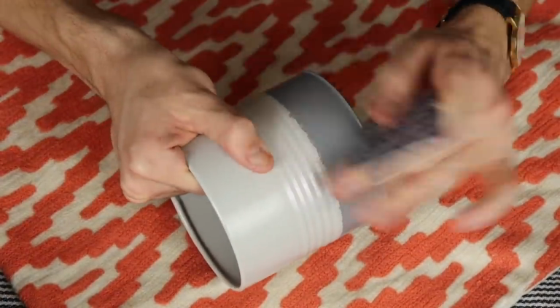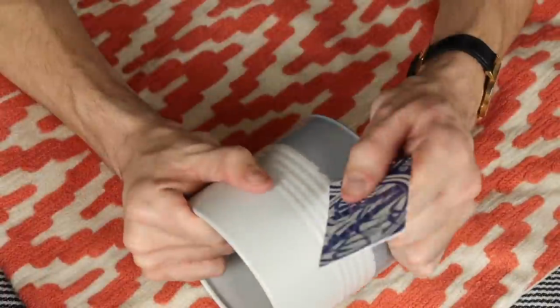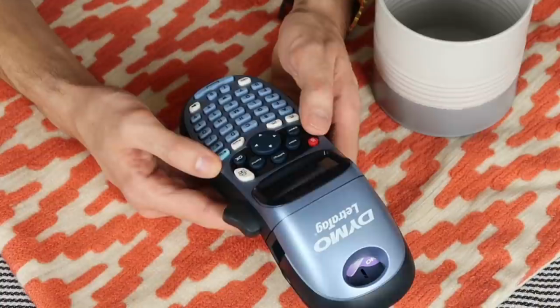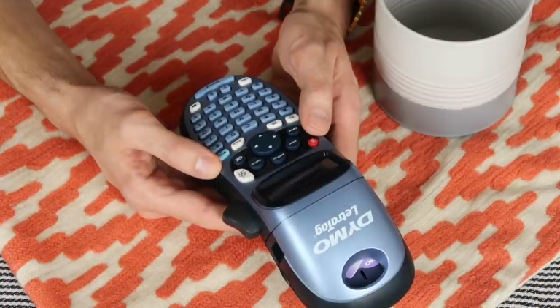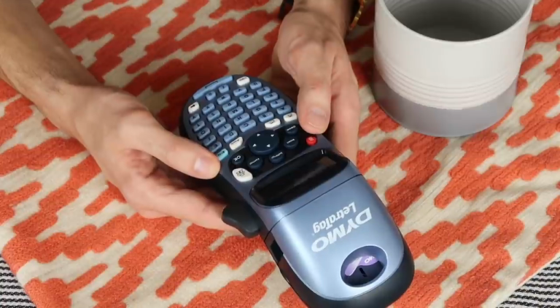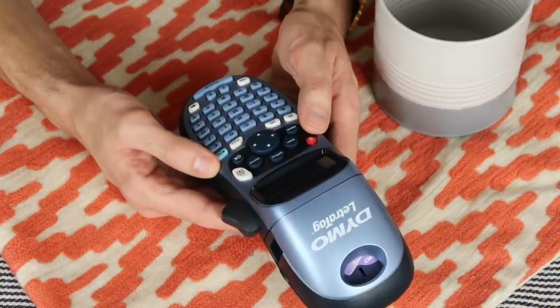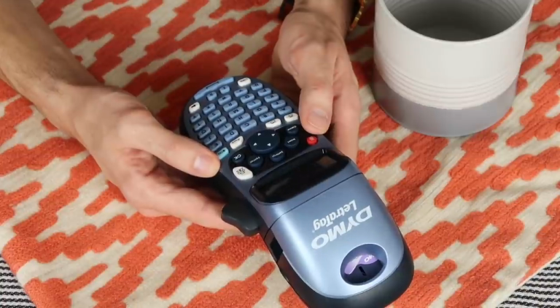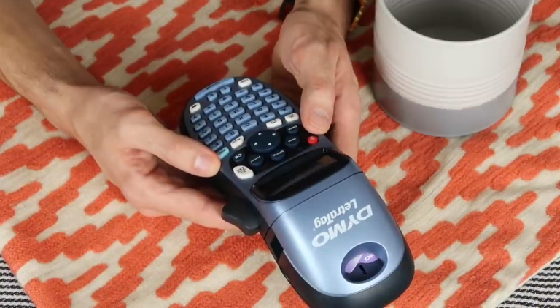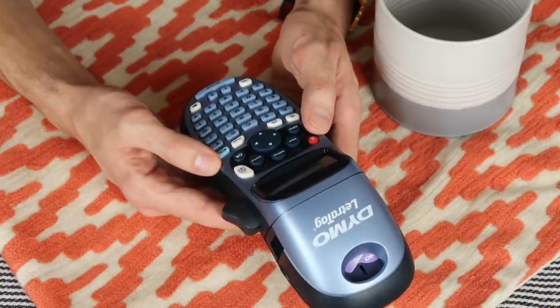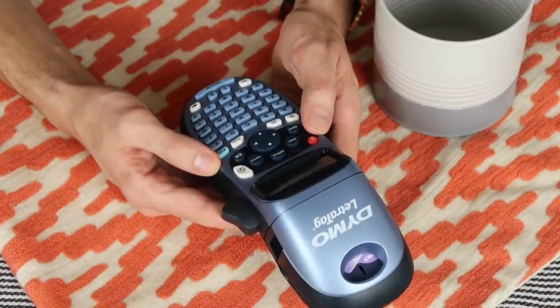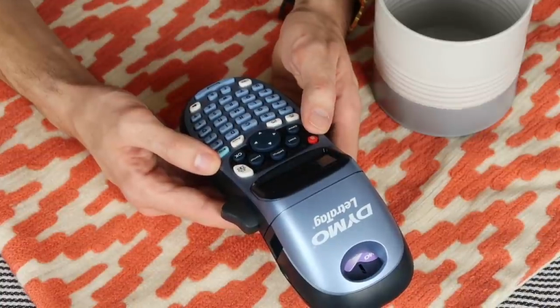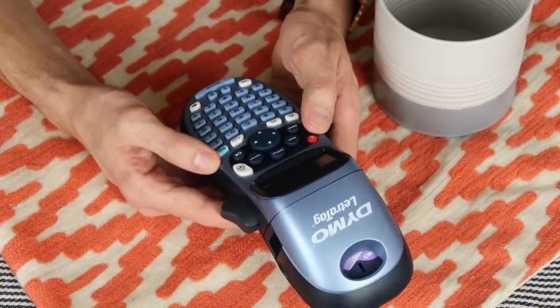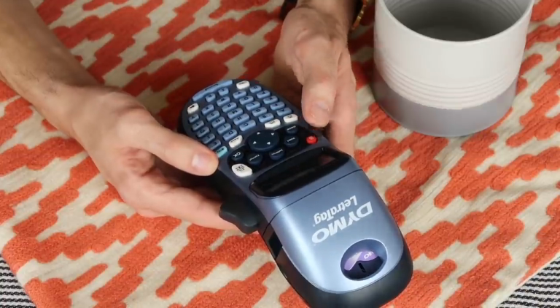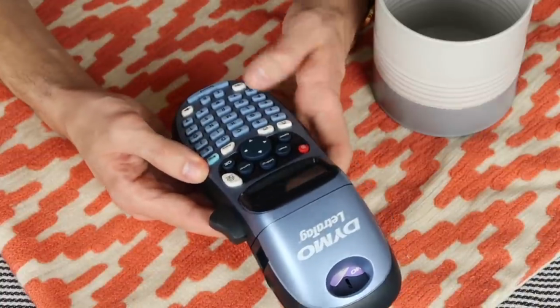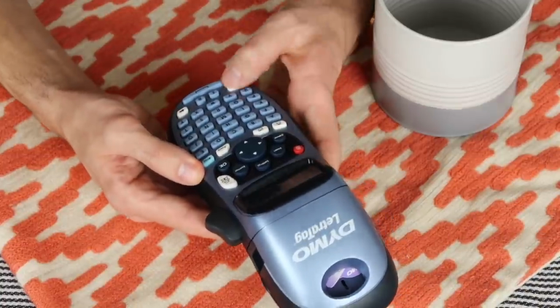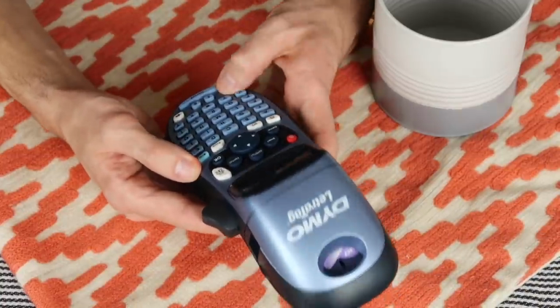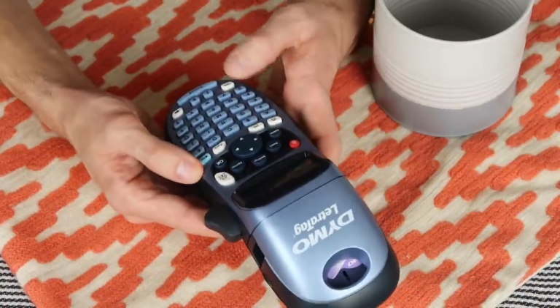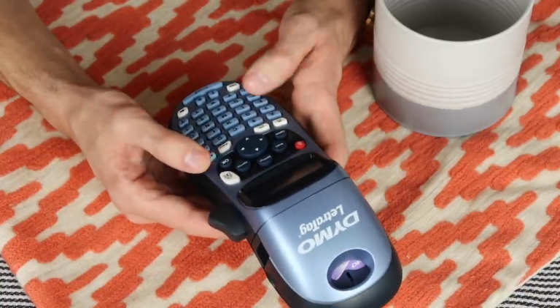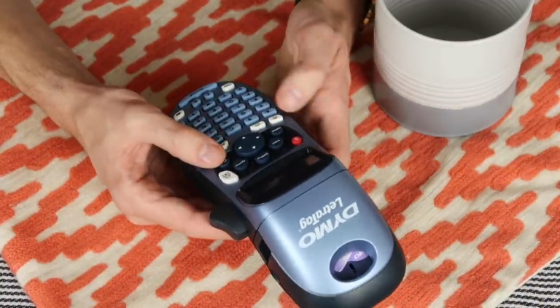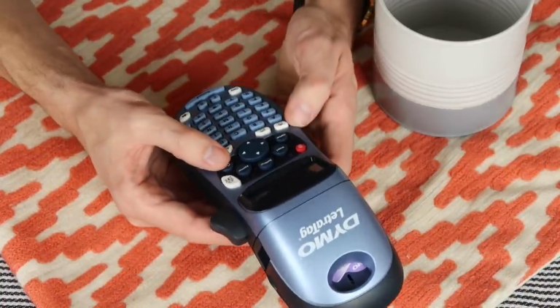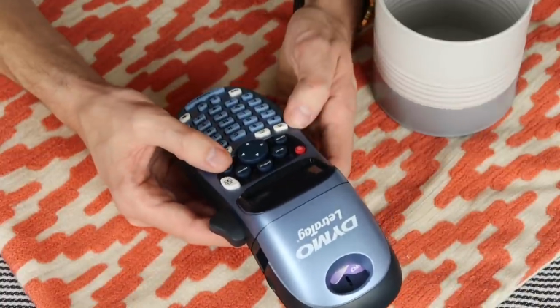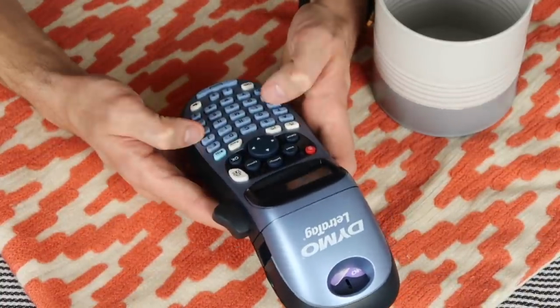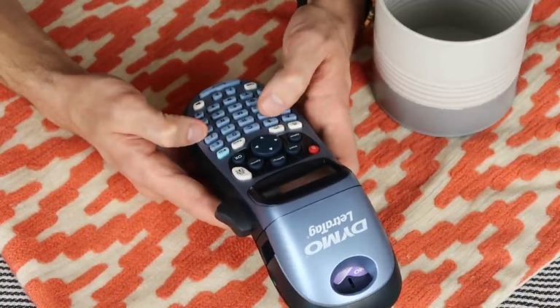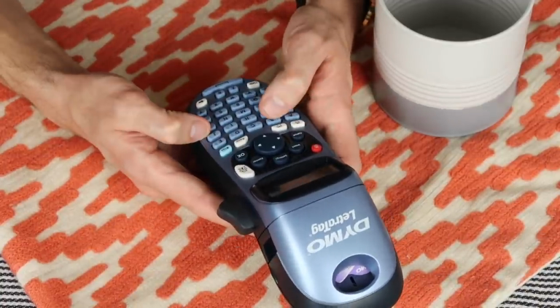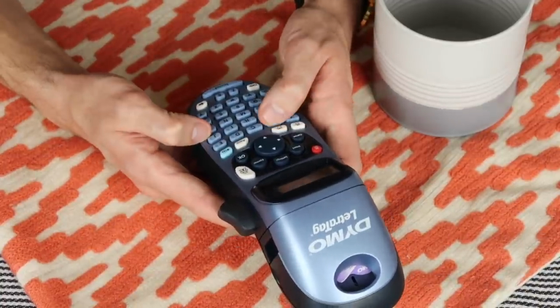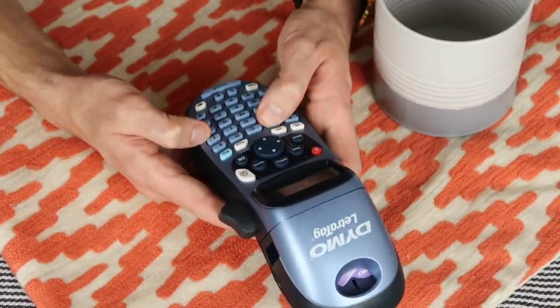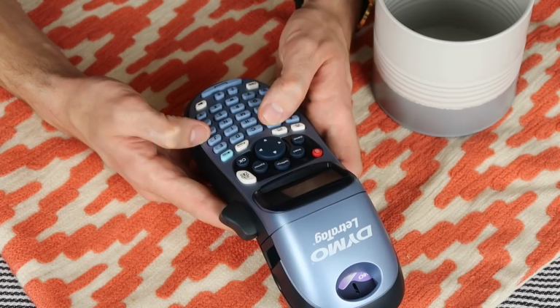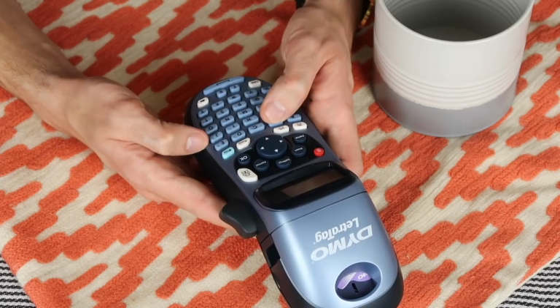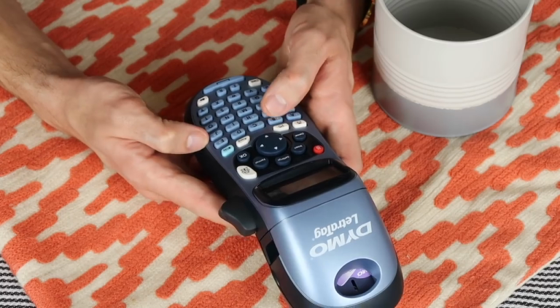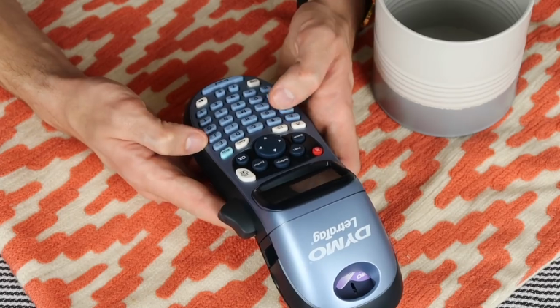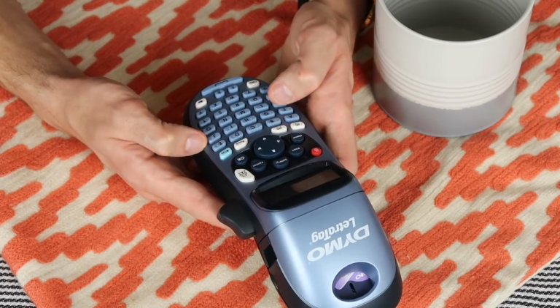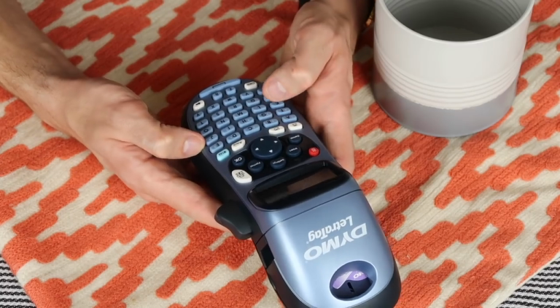Now we can add some labels to these — I'm doing one for coffee.